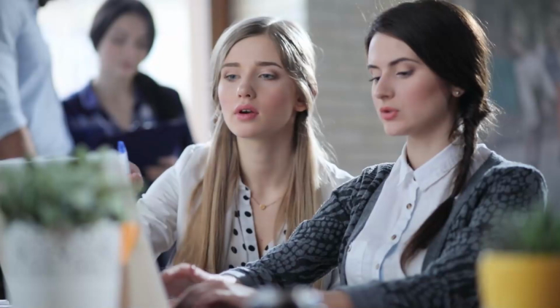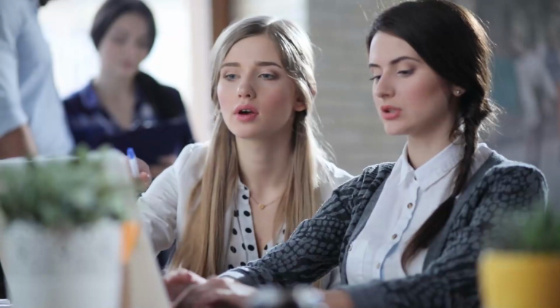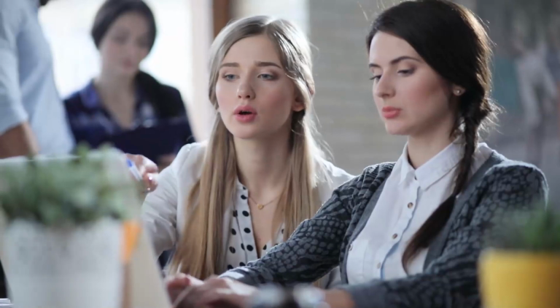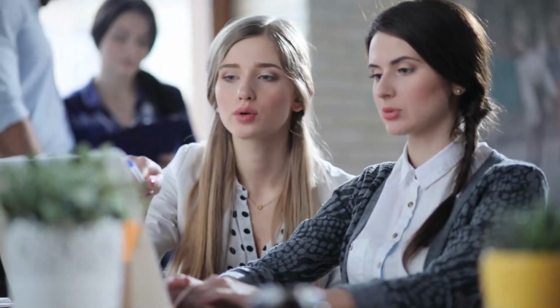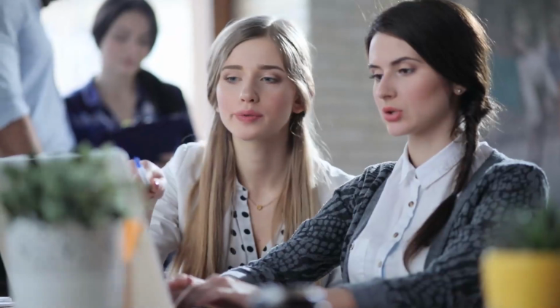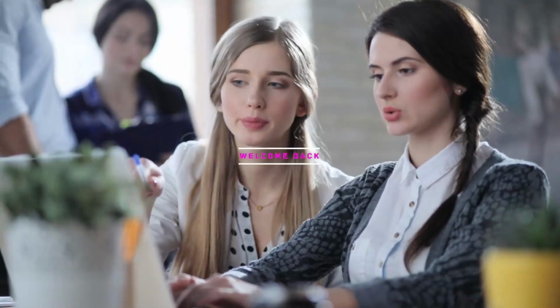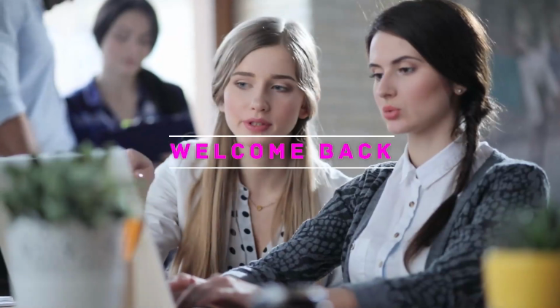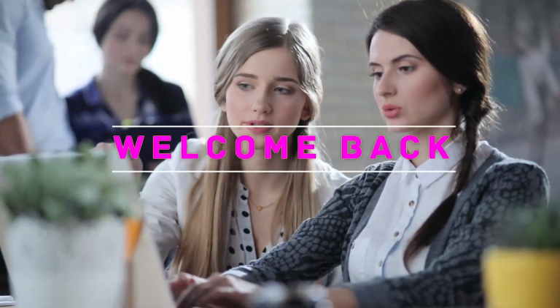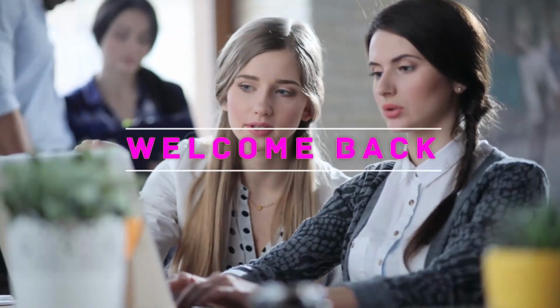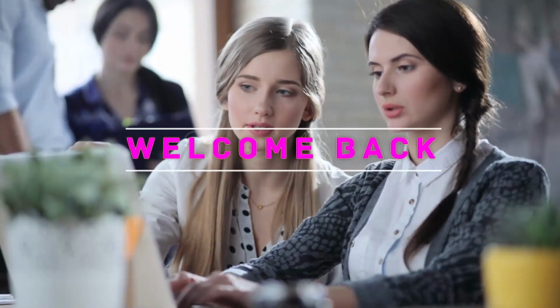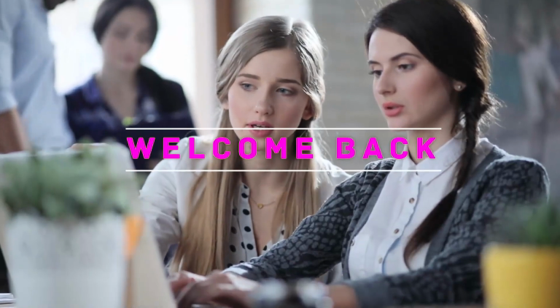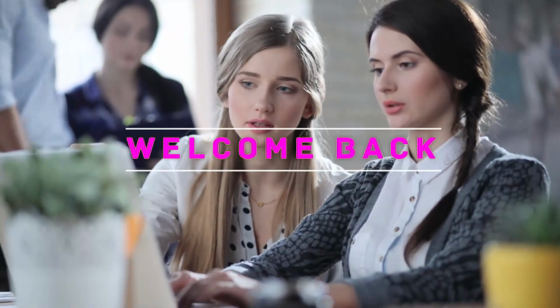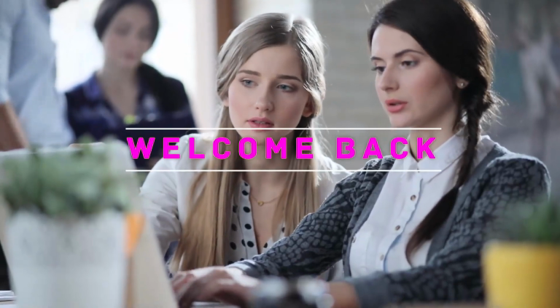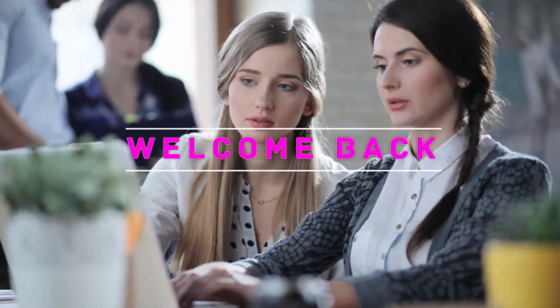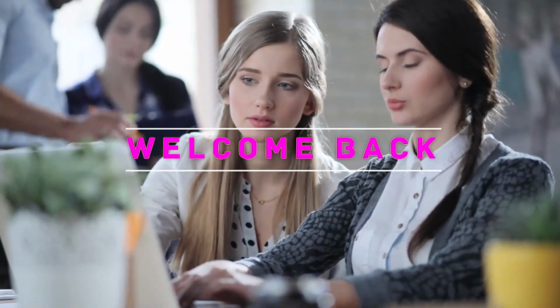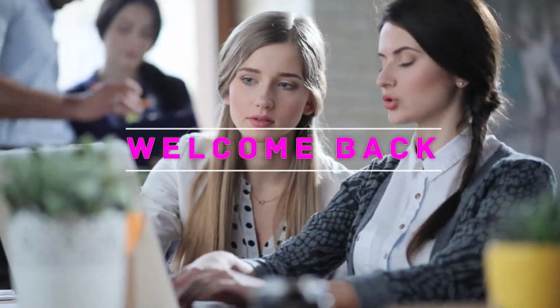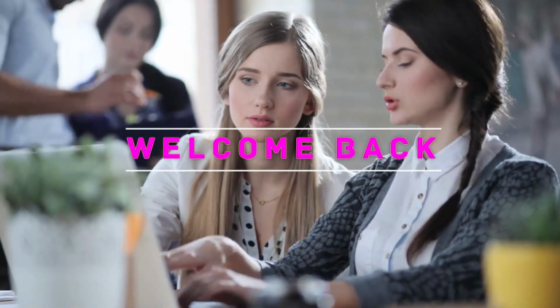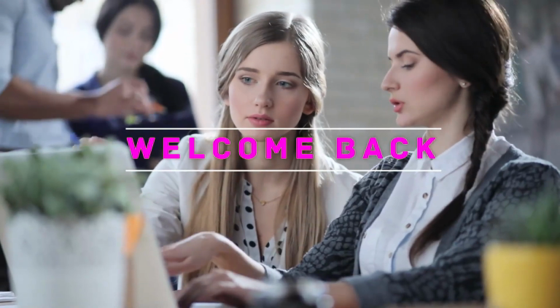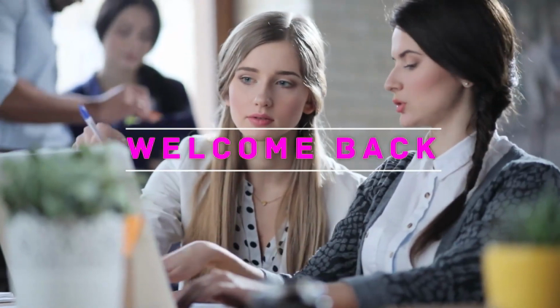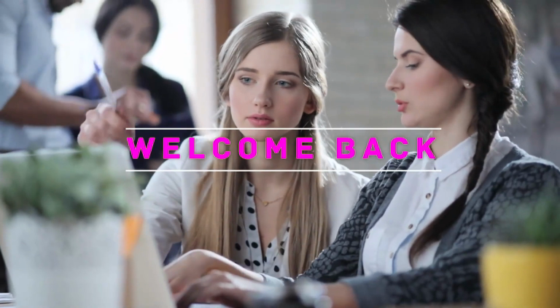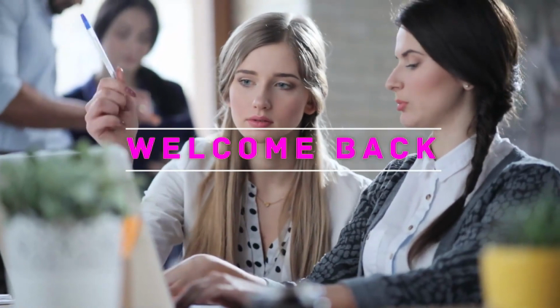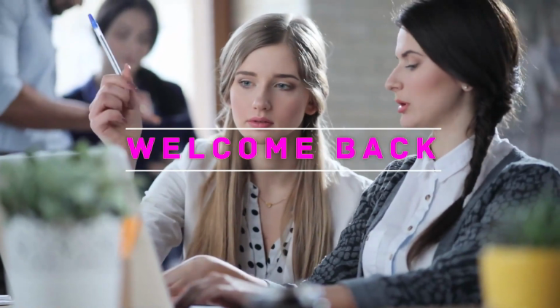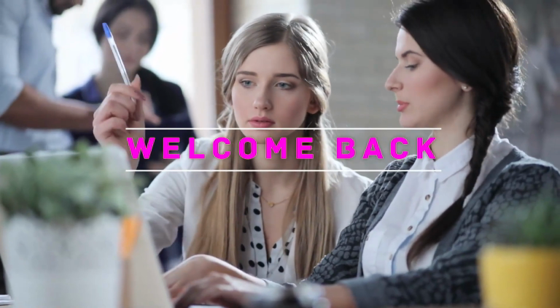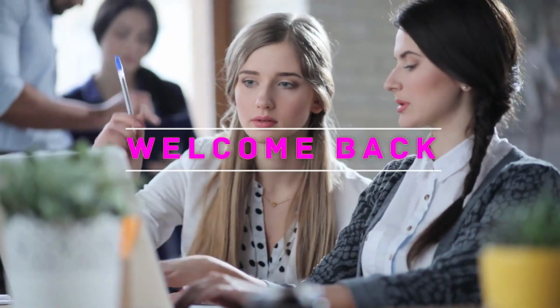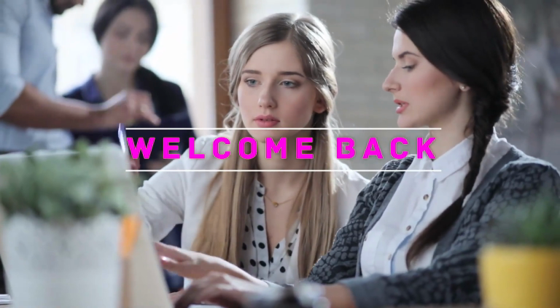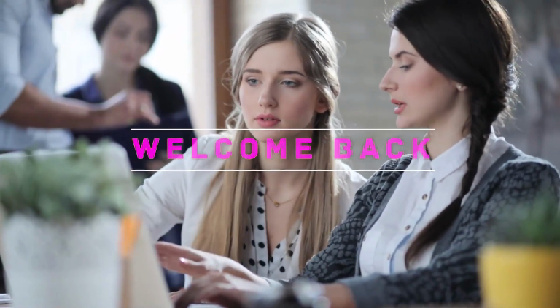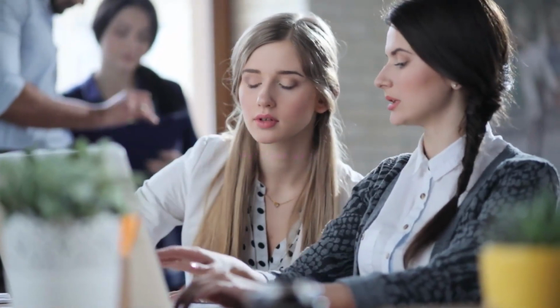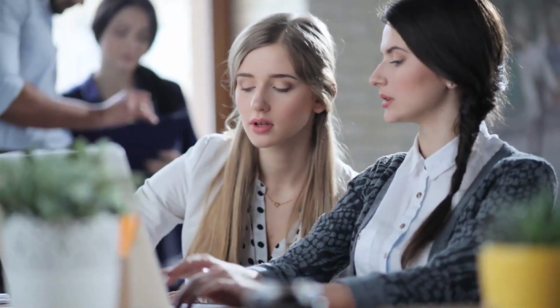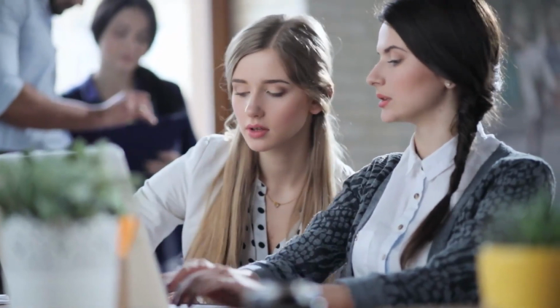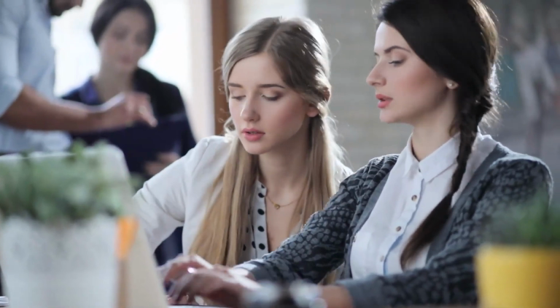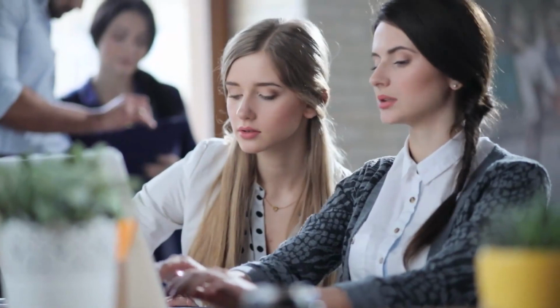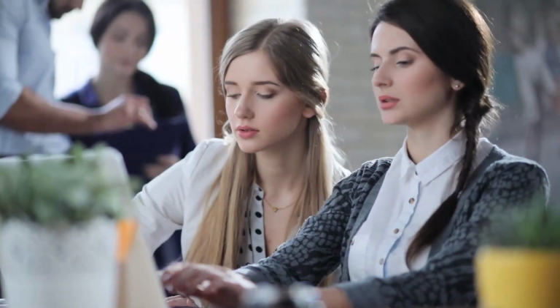Hey, welcome back to my channel. In this video, I'm gonna talk about top 5.